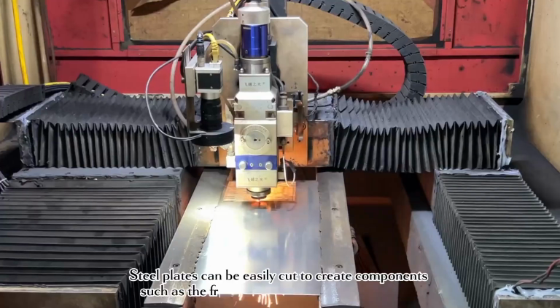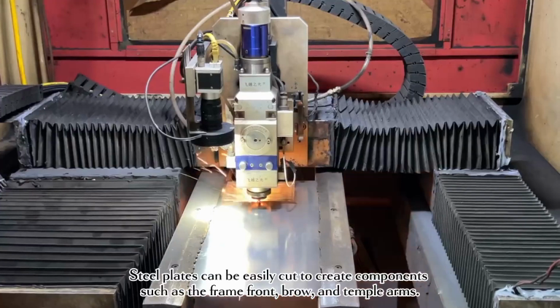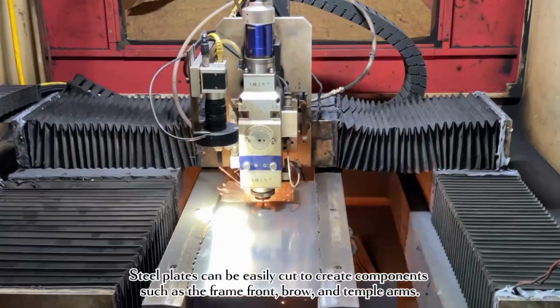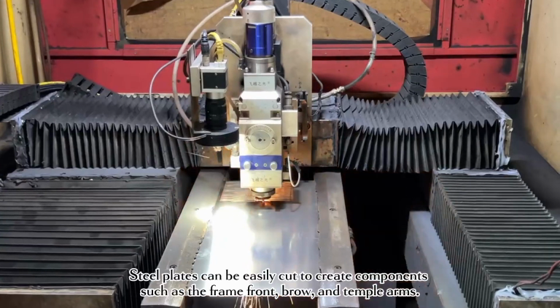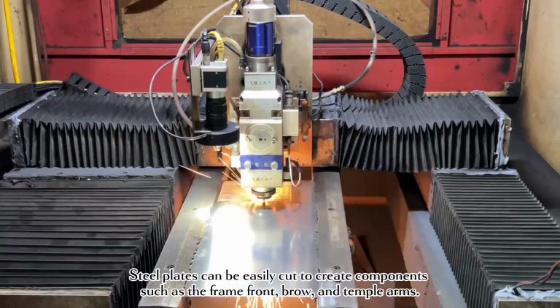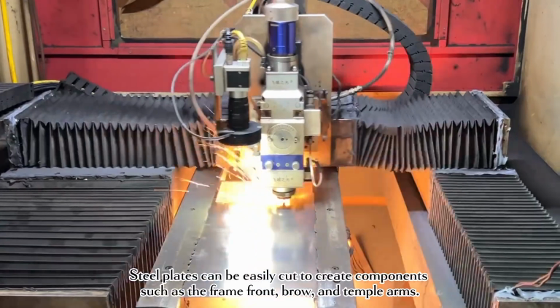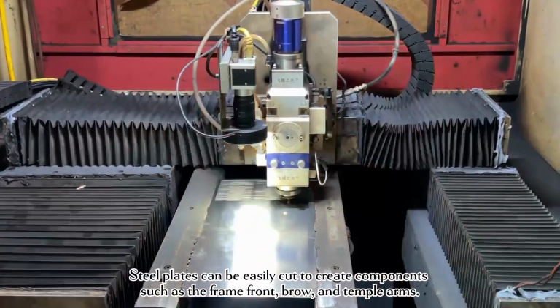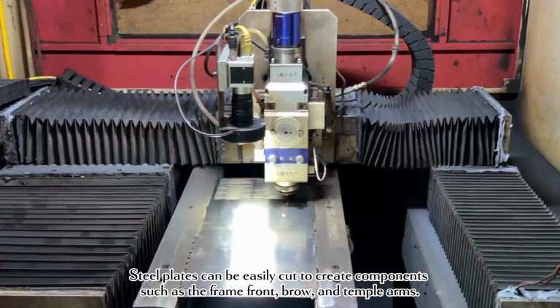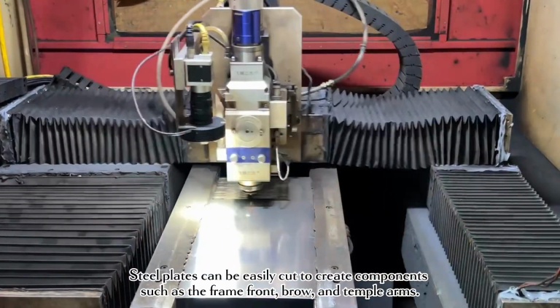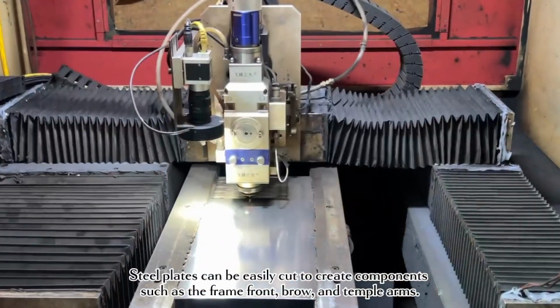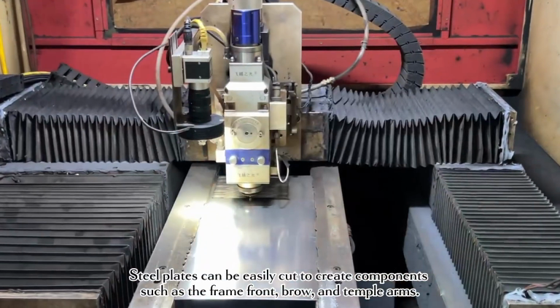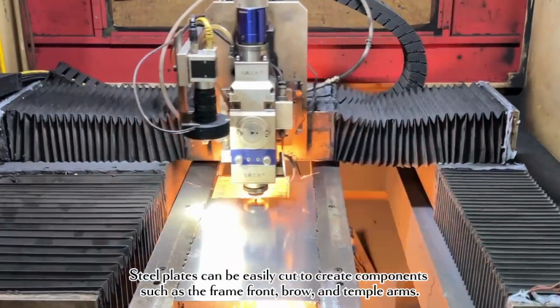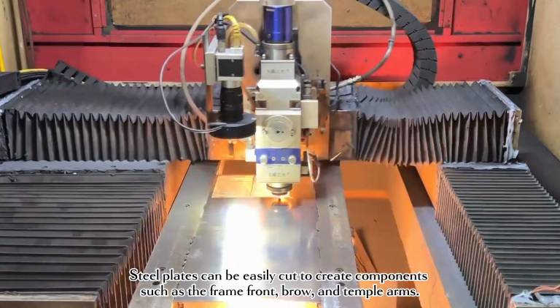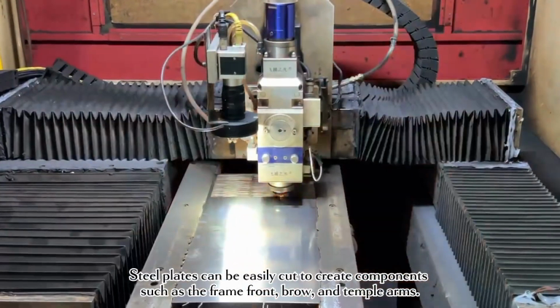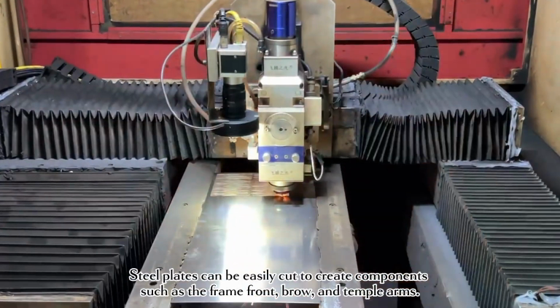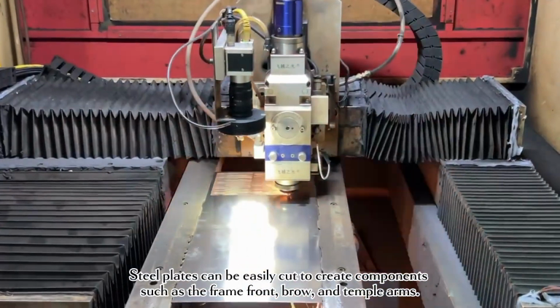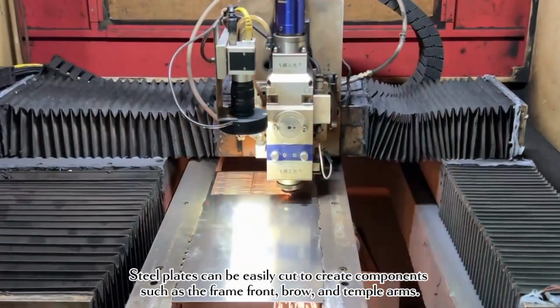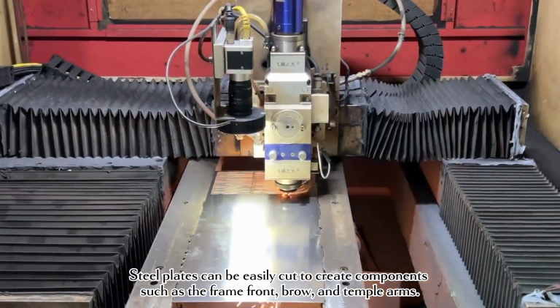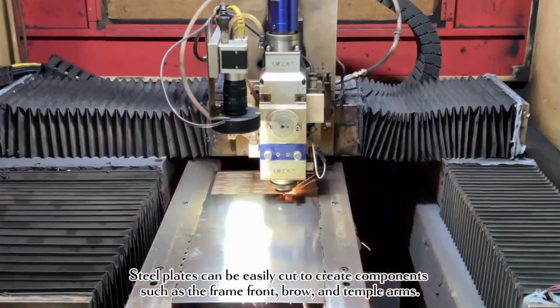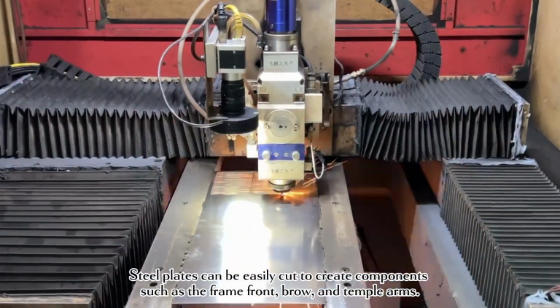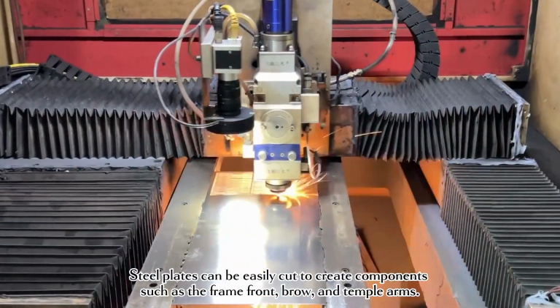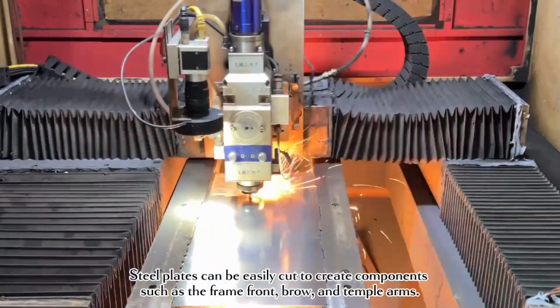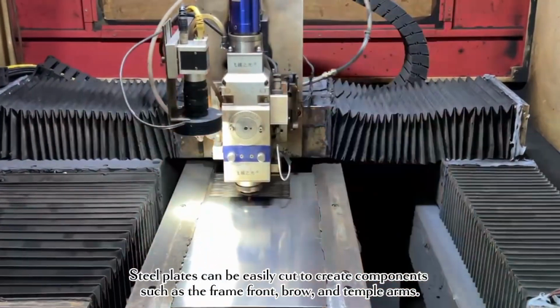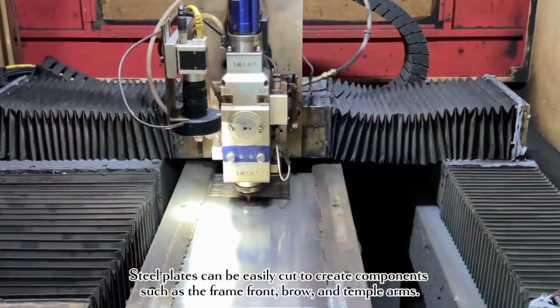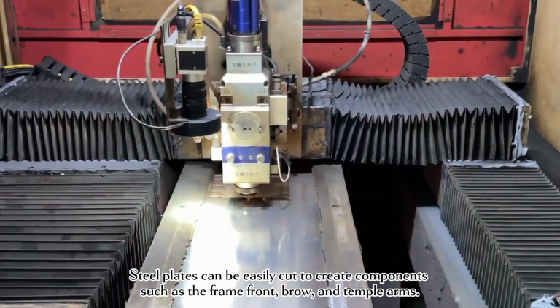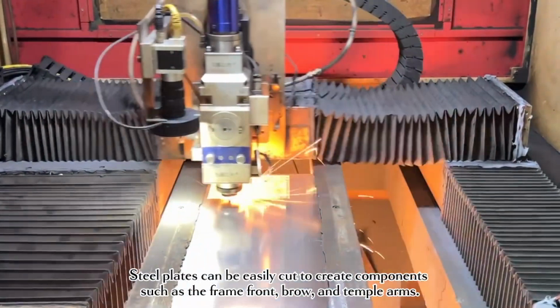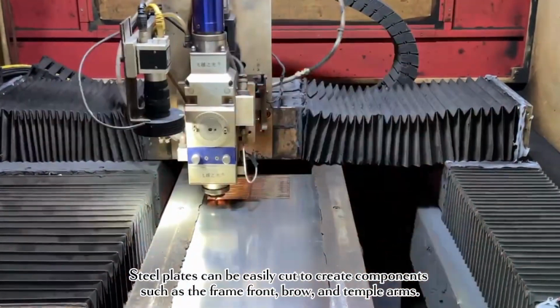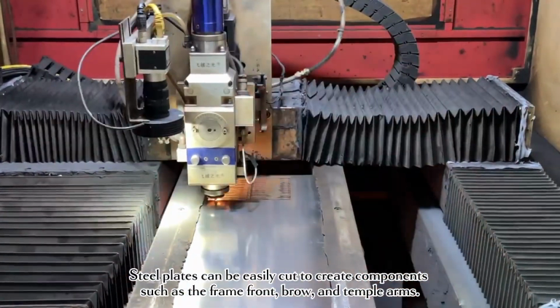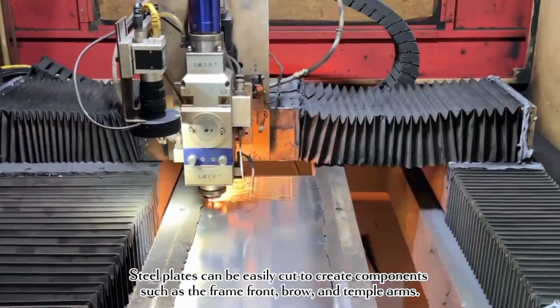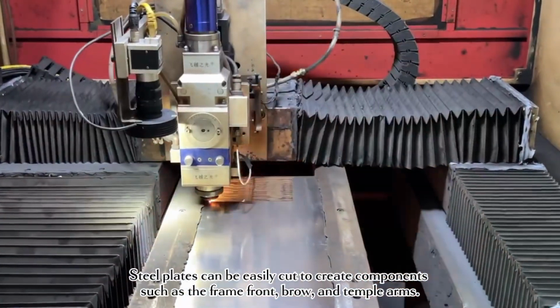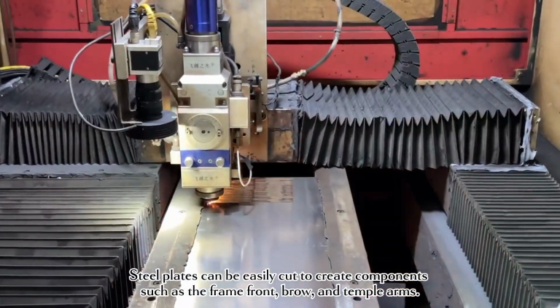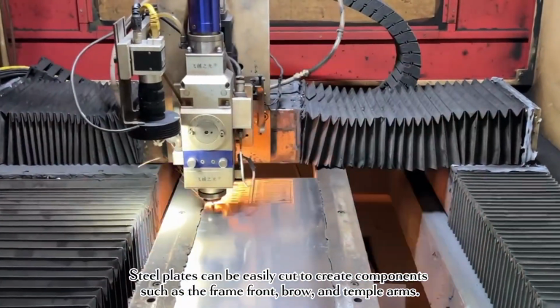Stainless steel plates can be easily cut to create components such as the frame front, brow, and temple arms.